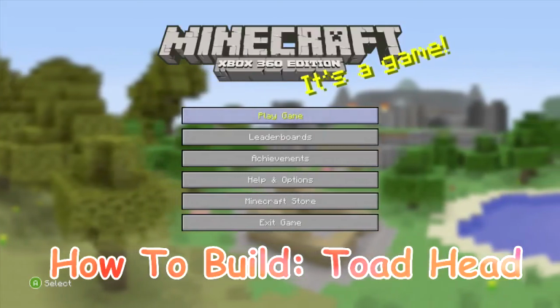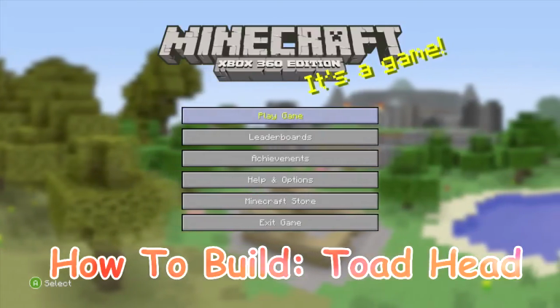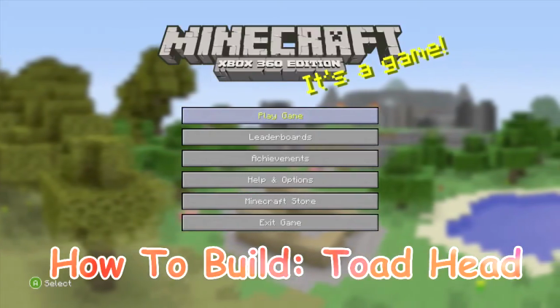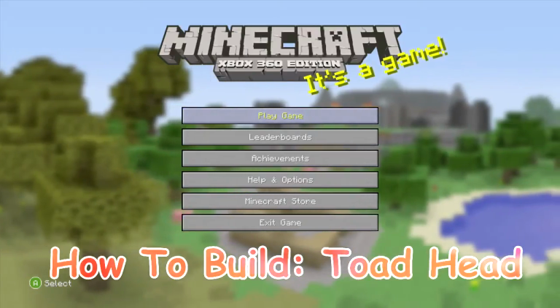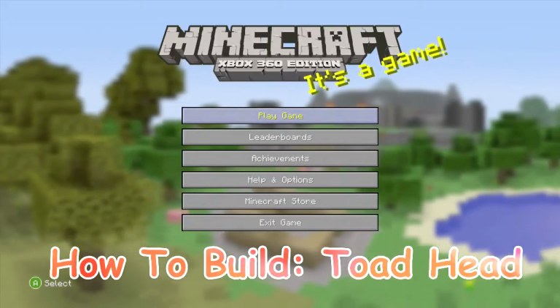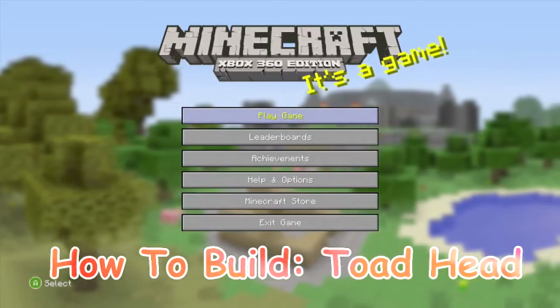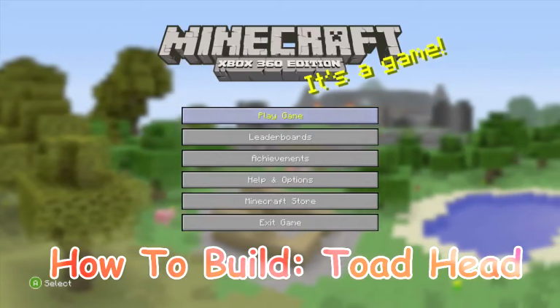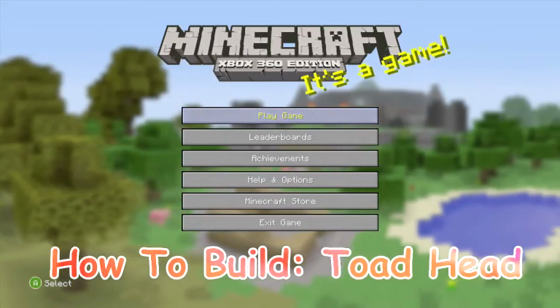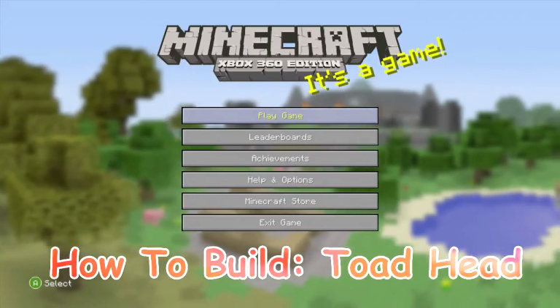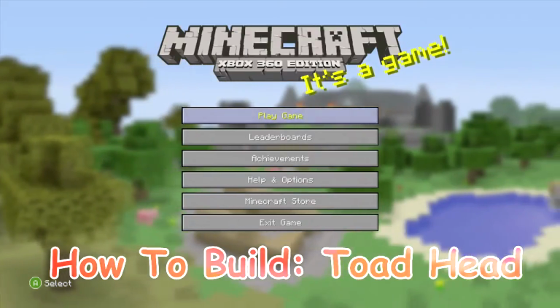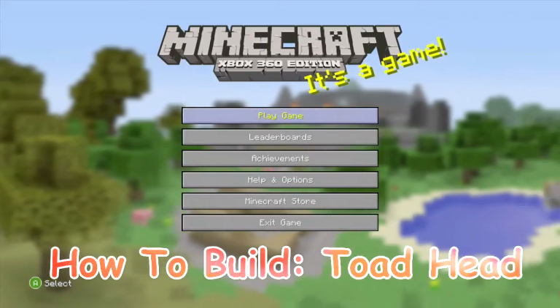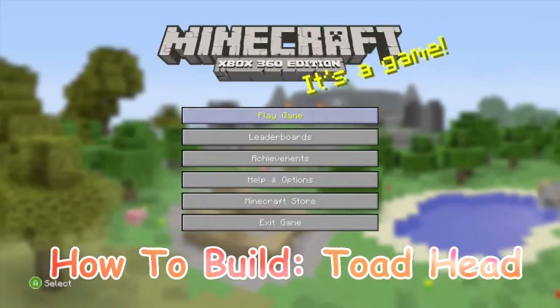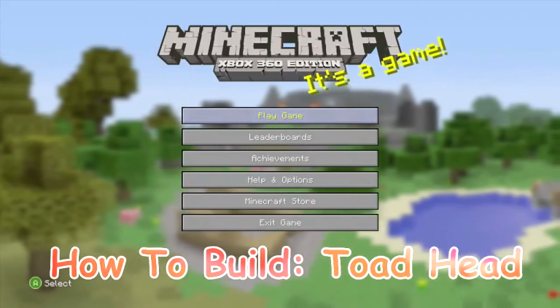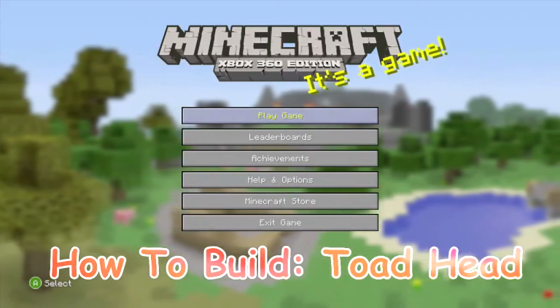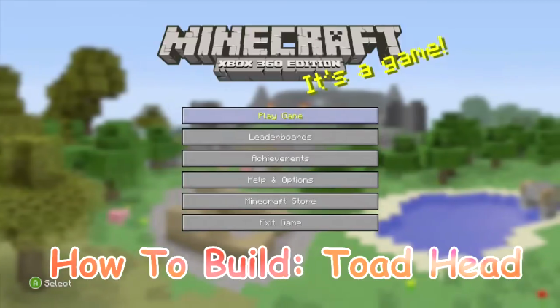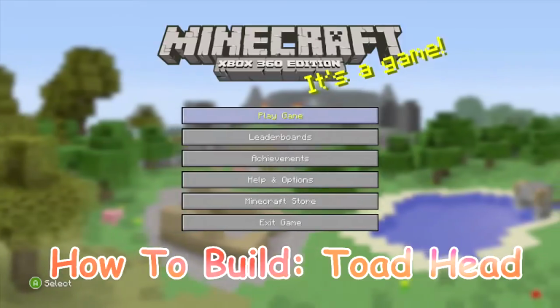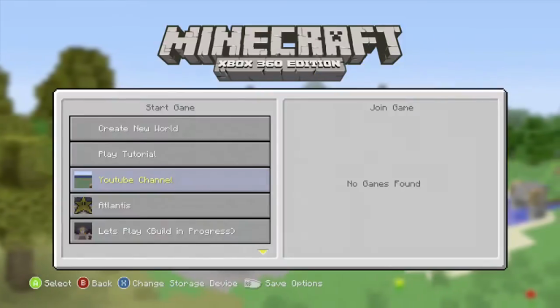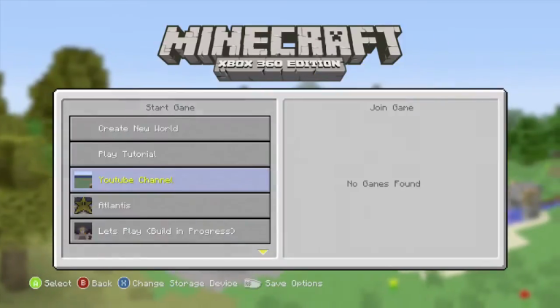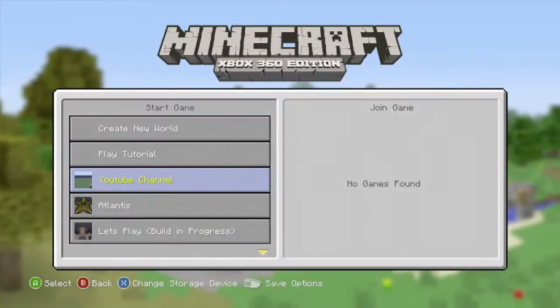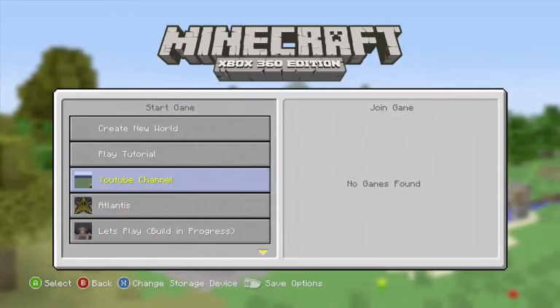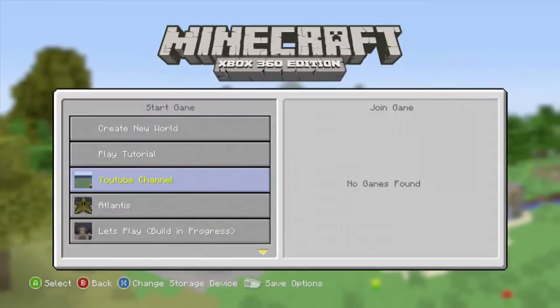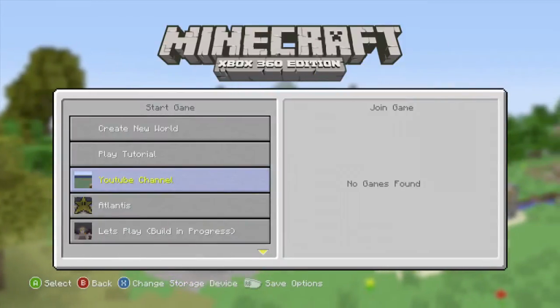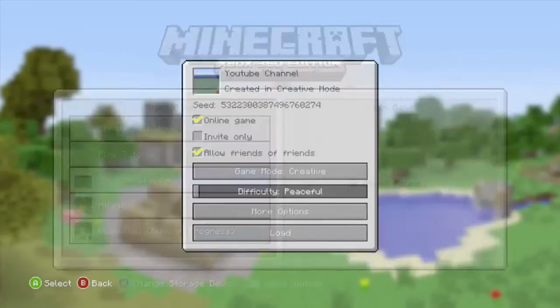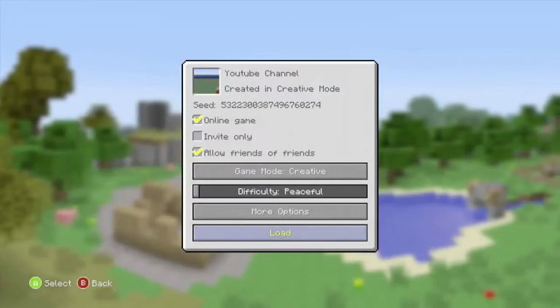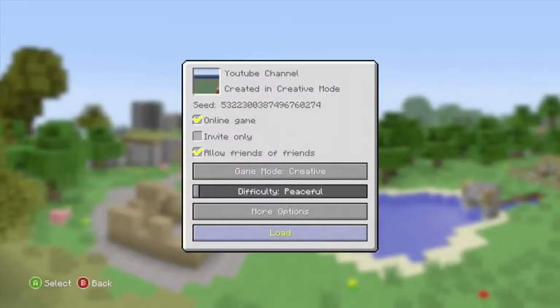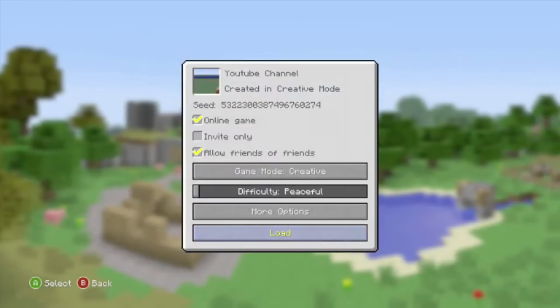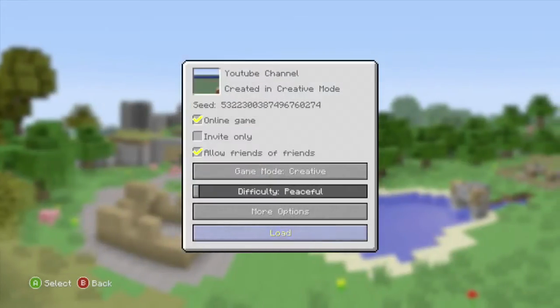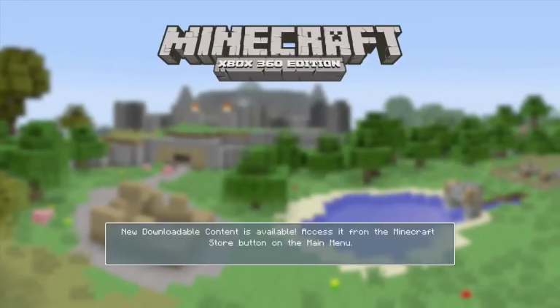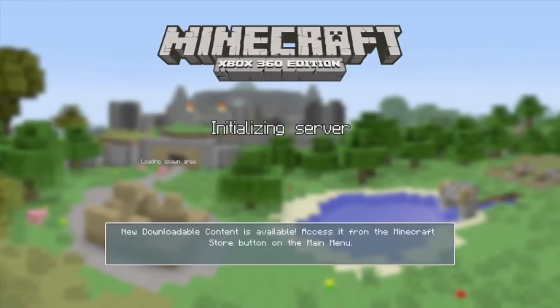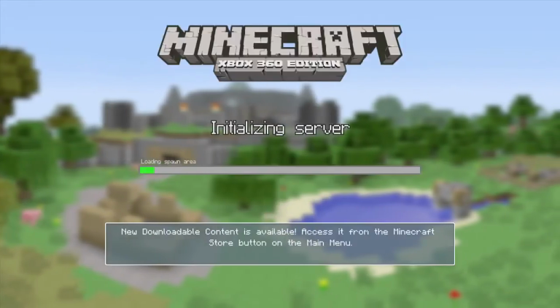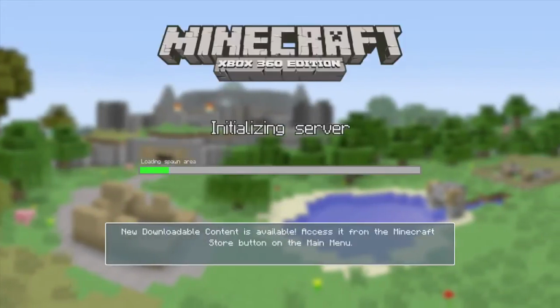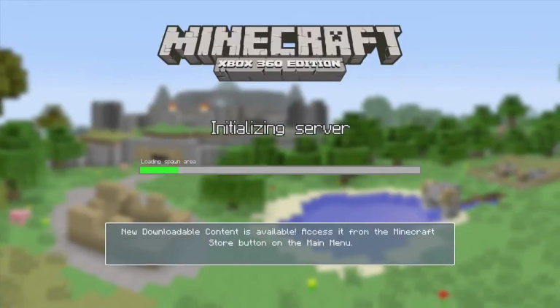What's up Internet, Scorcher here with another How to Build, and today we're going to show you how to build the Toad Head from Super Mario Bros.